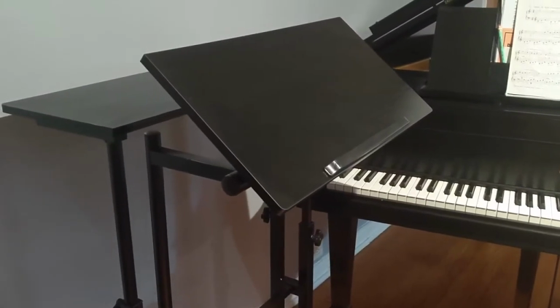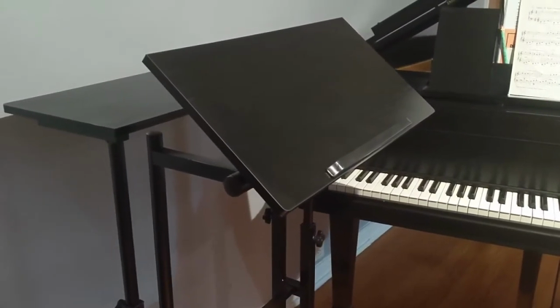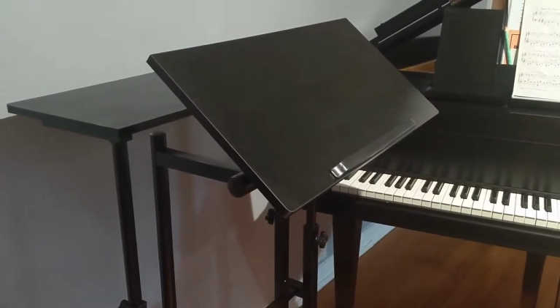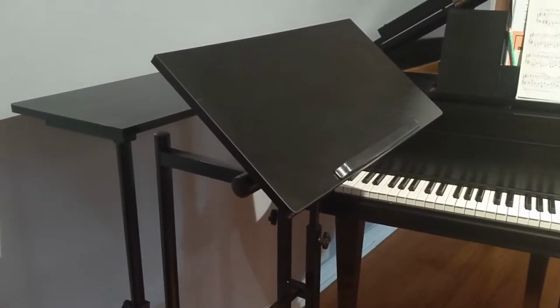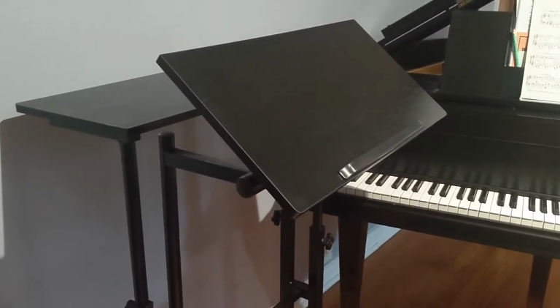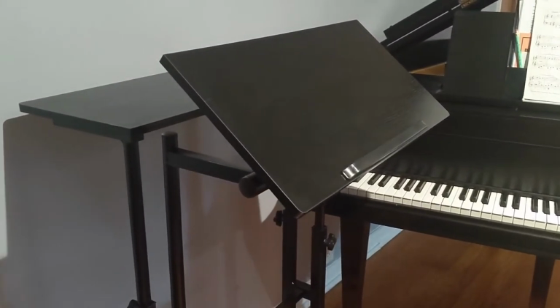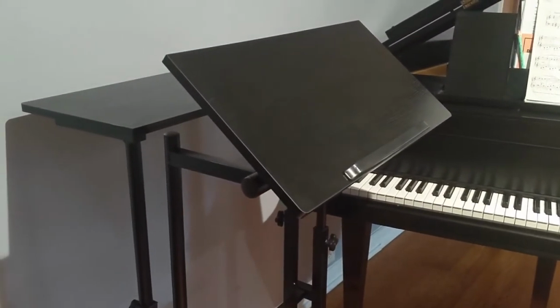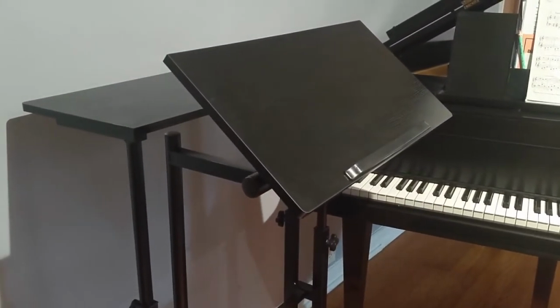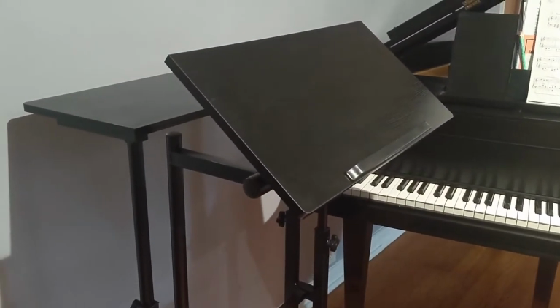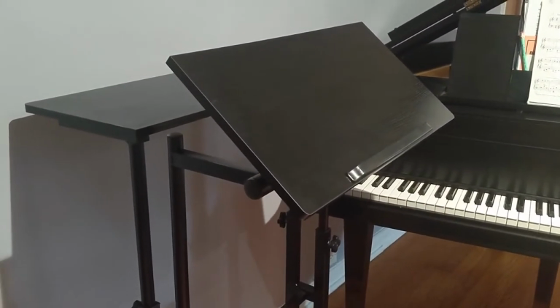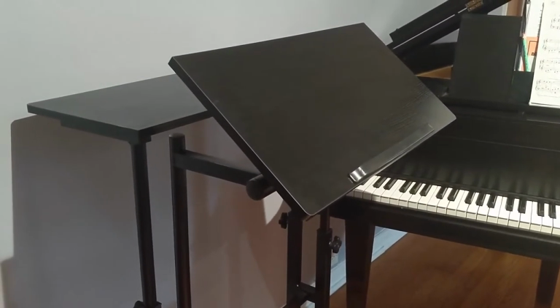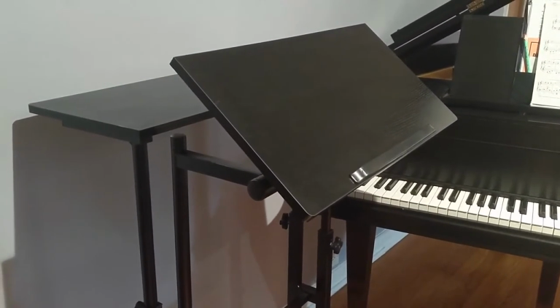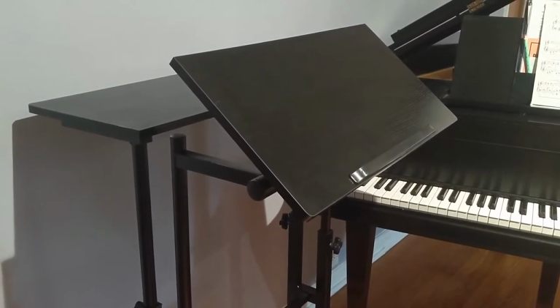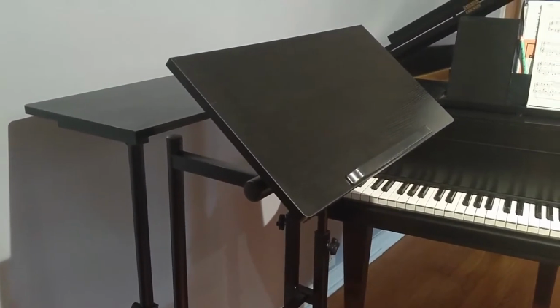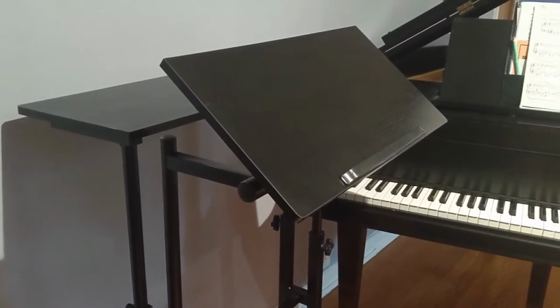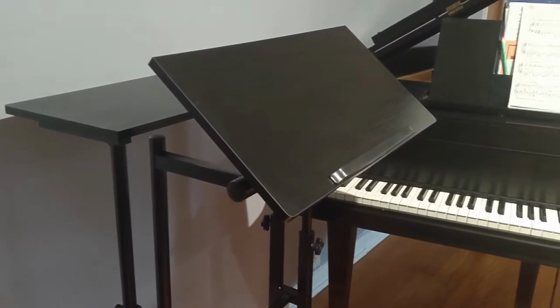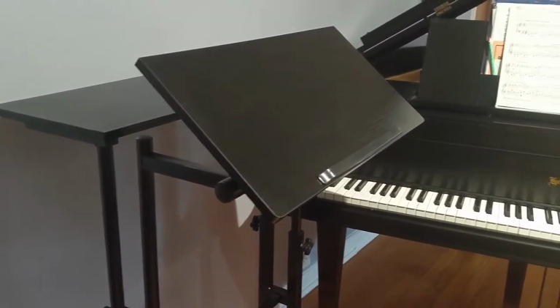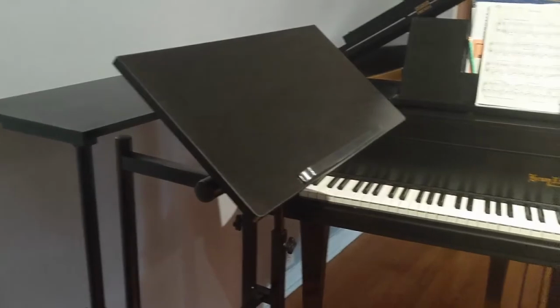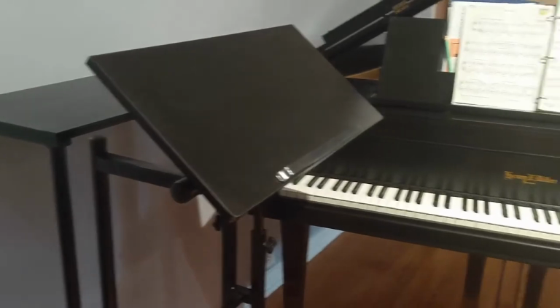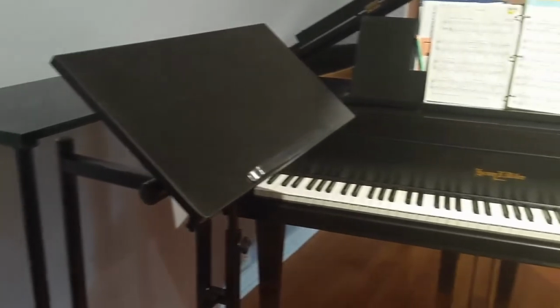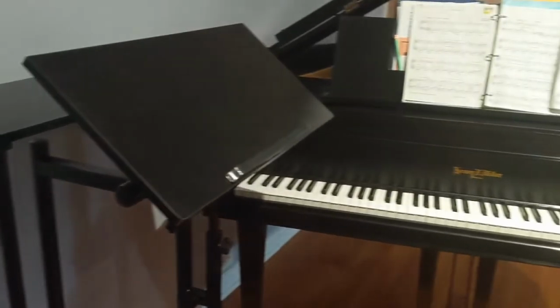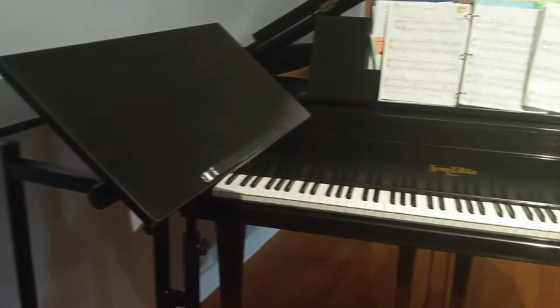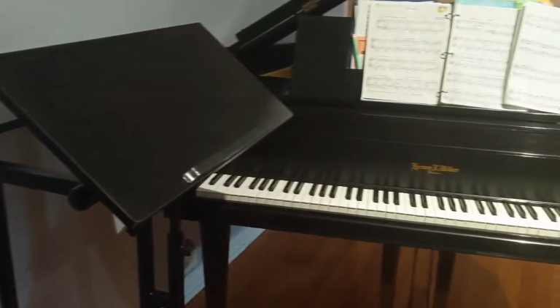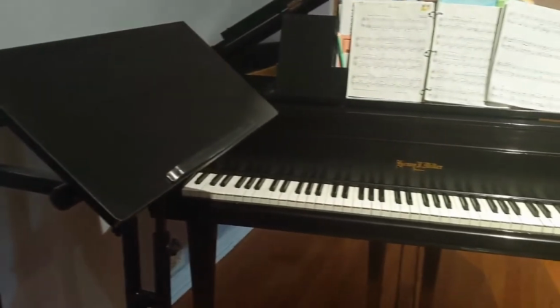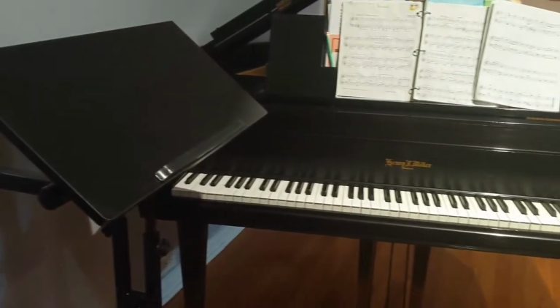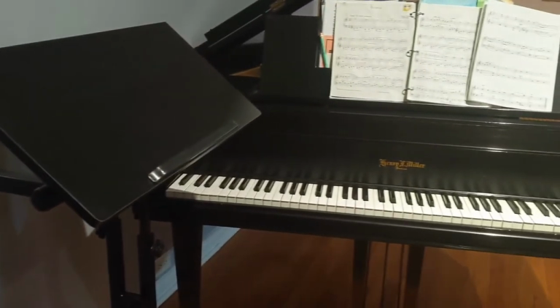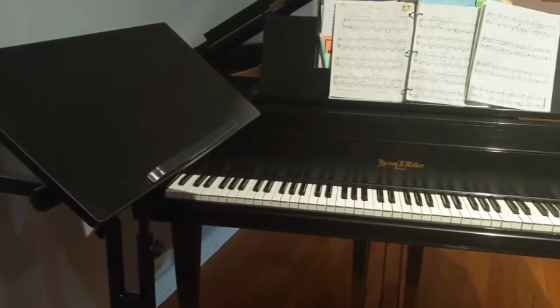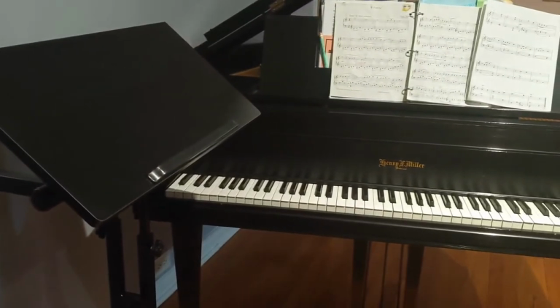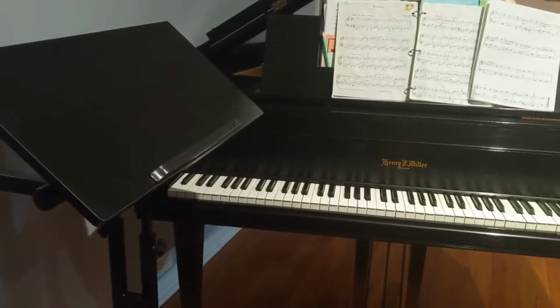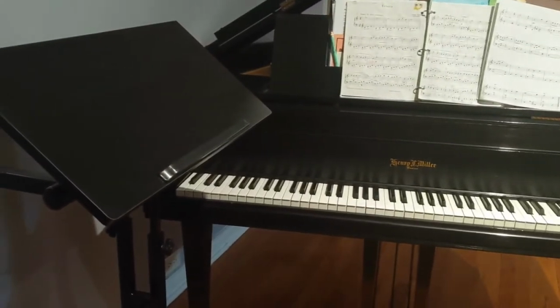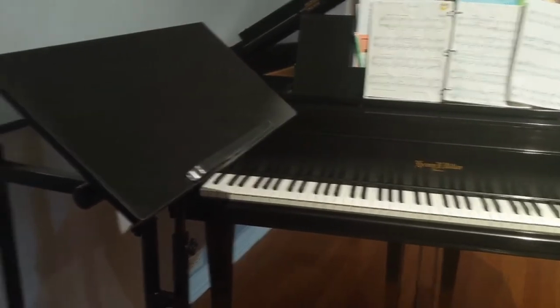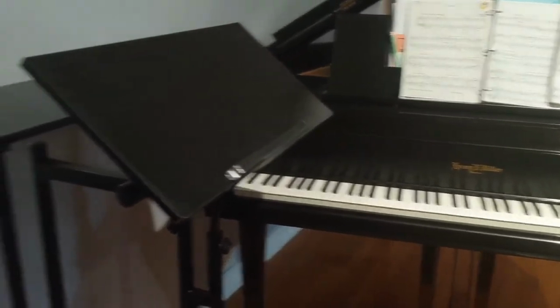This computer table has been perfect for me, setting up my laptop to do my remote piano lessons.